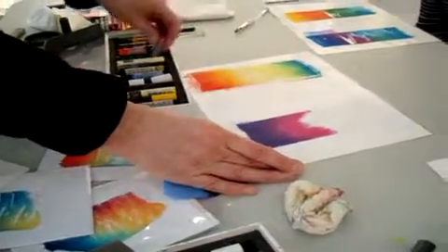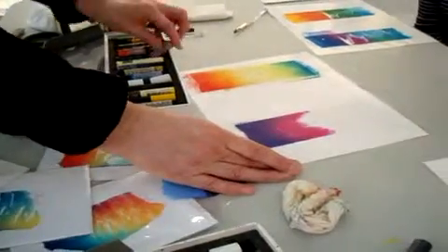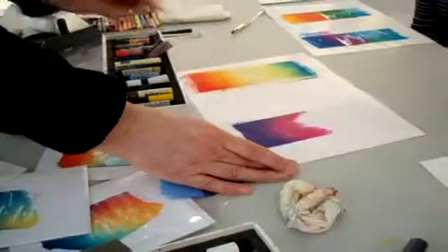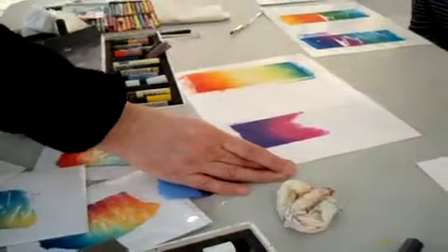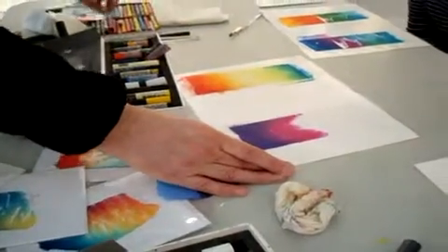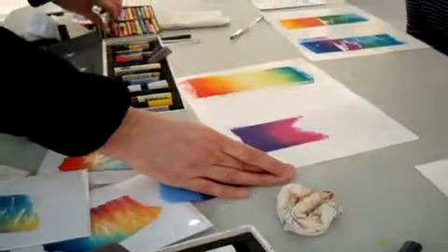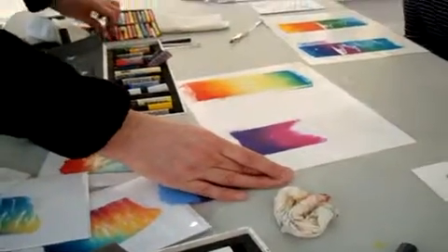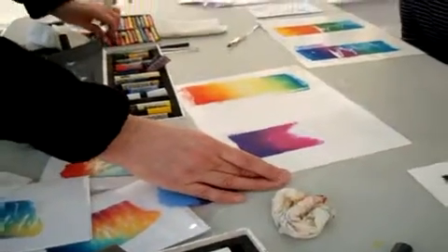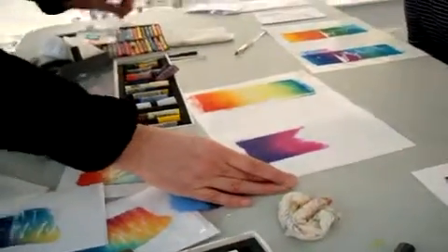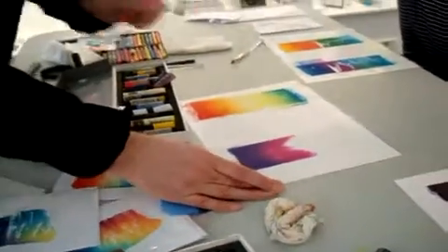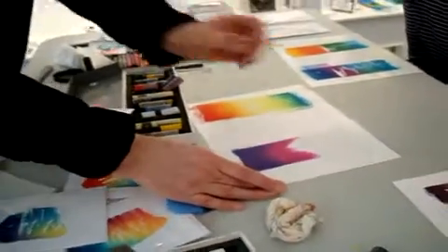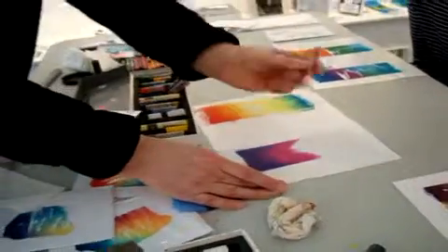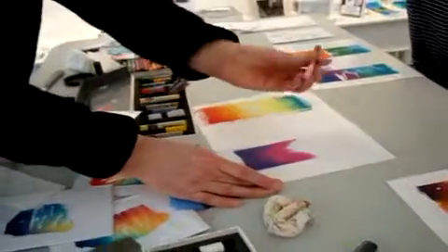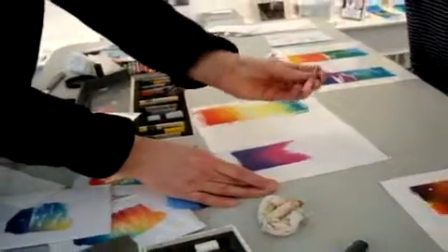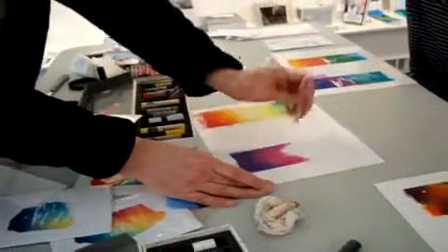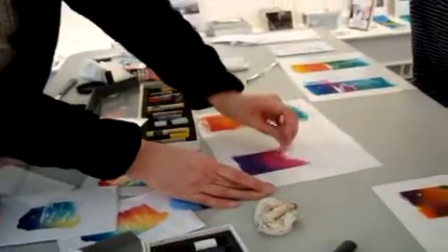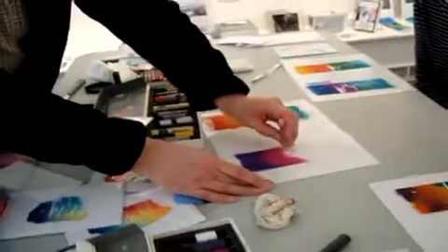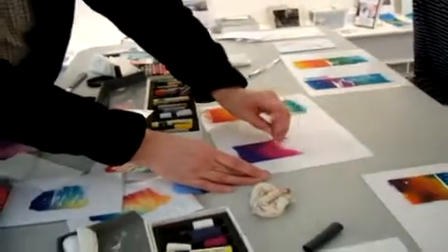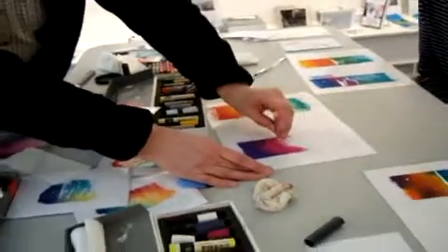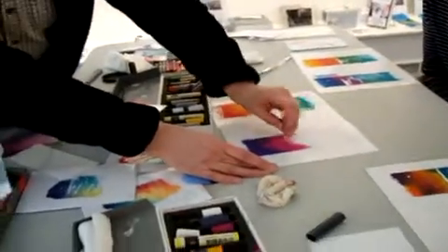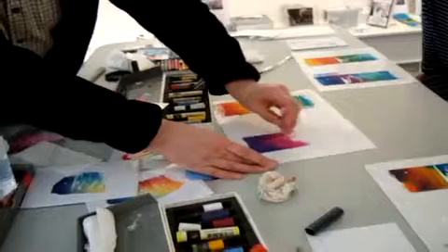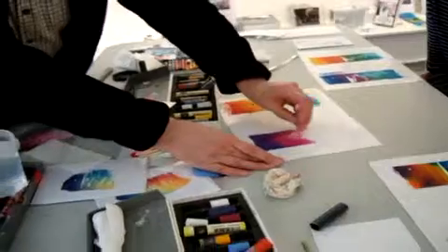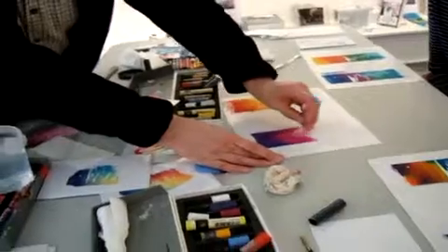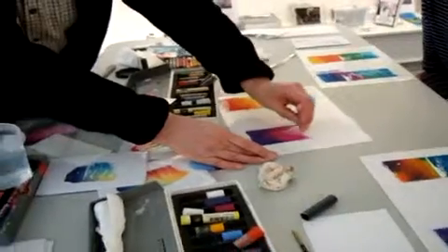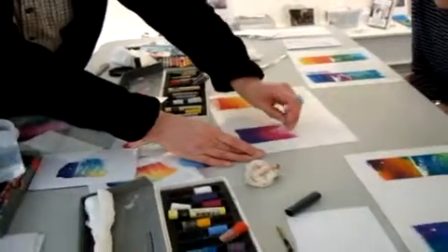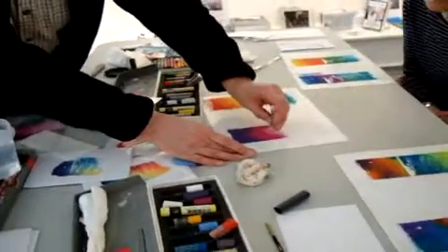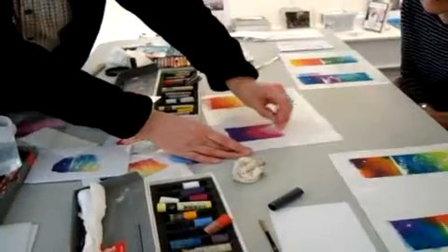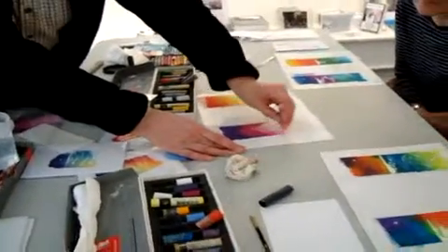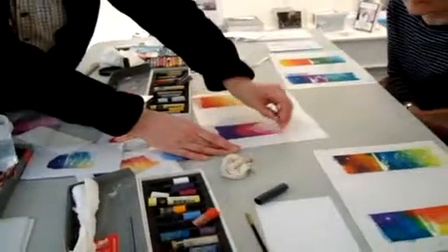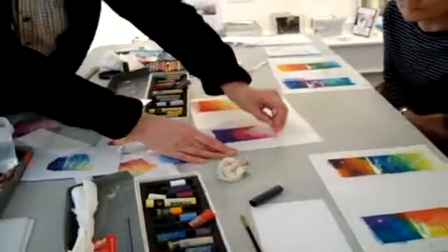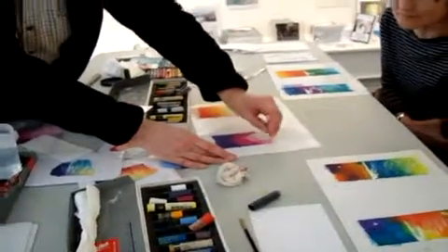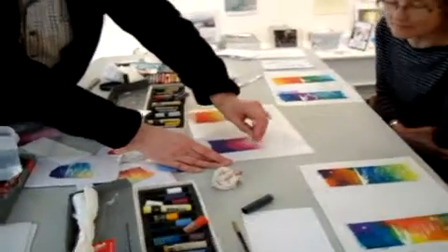There is also Neocolor 2, the student range. Small circle of oceans once again.